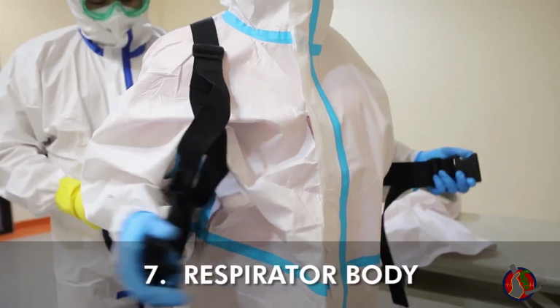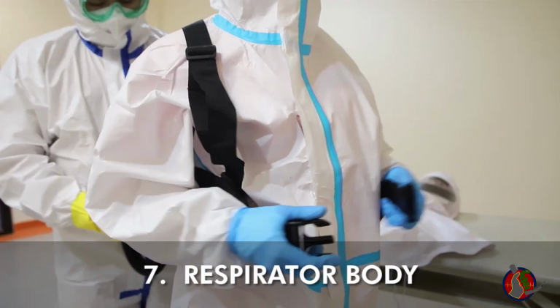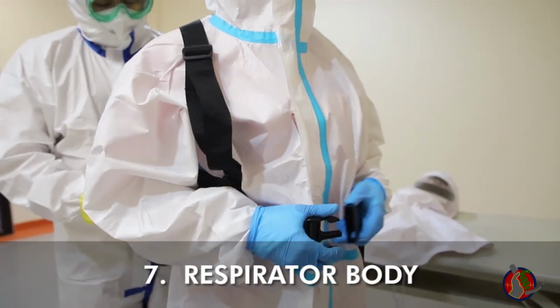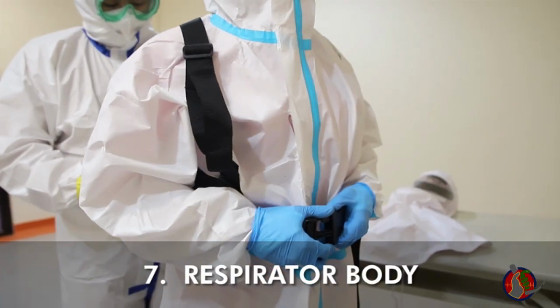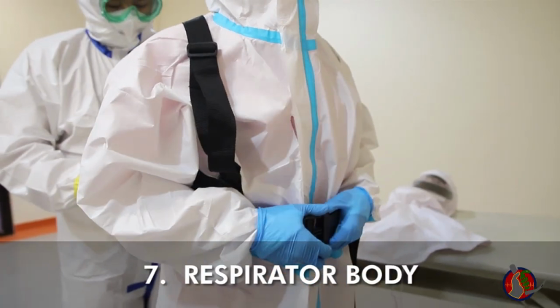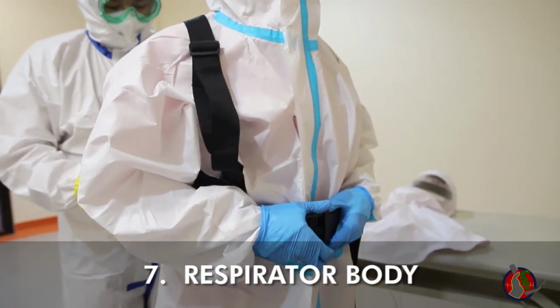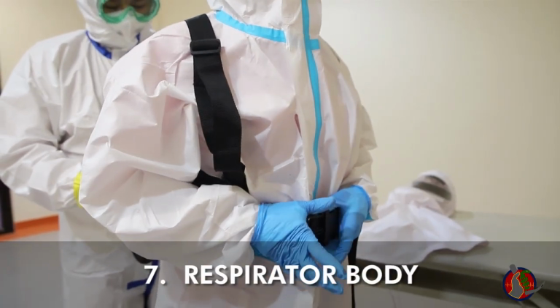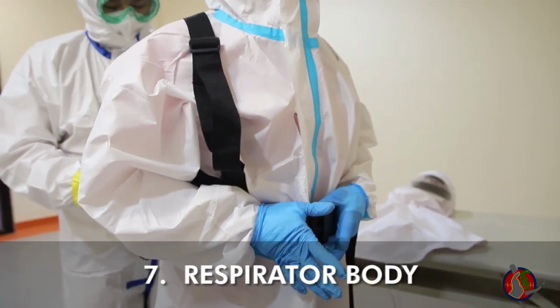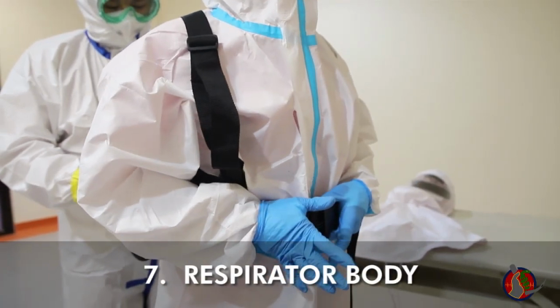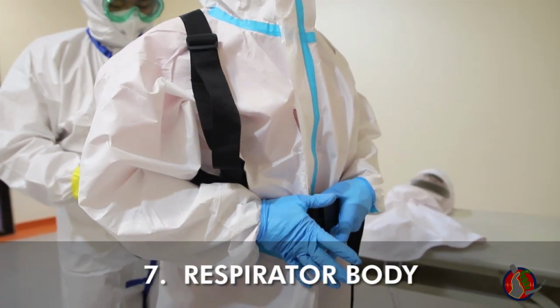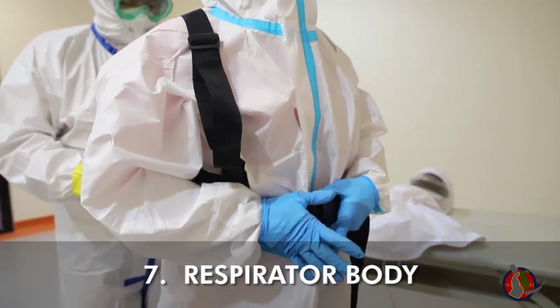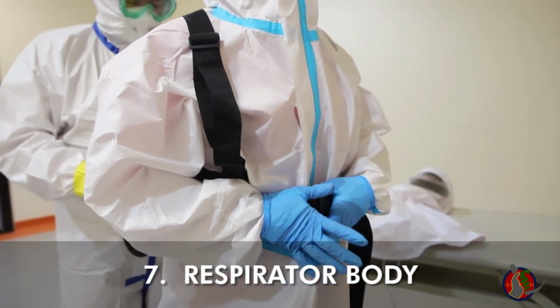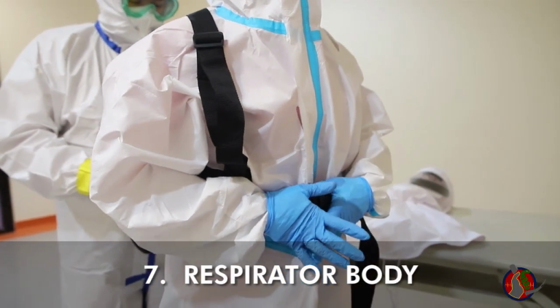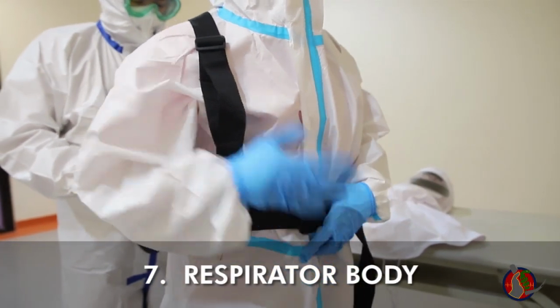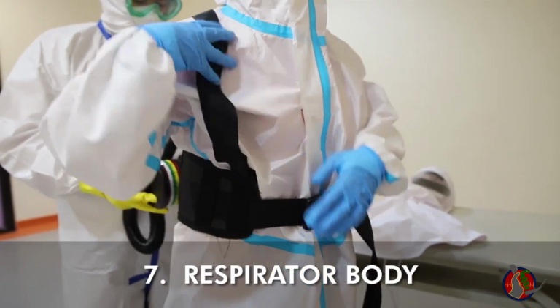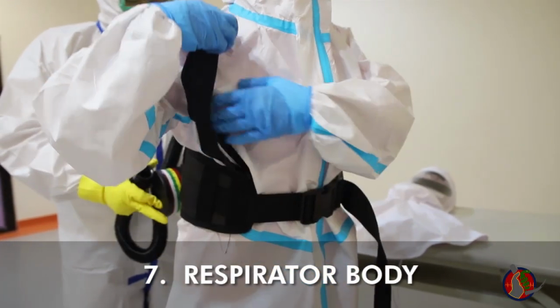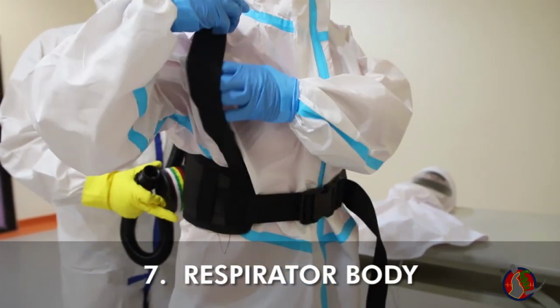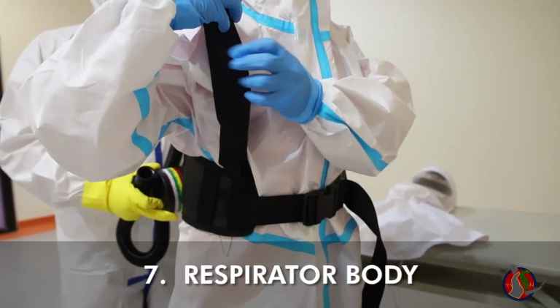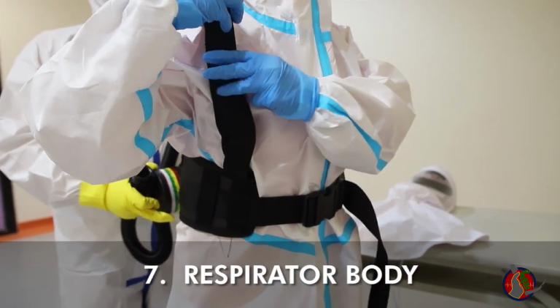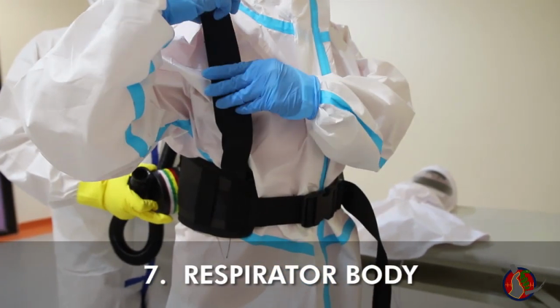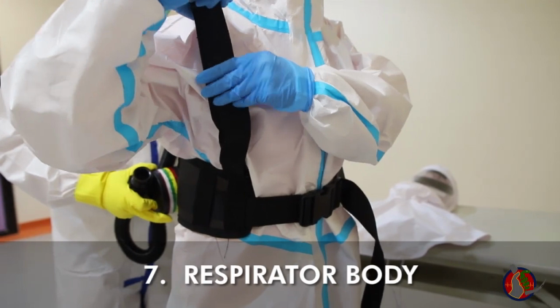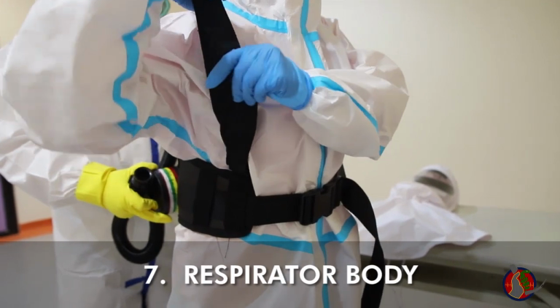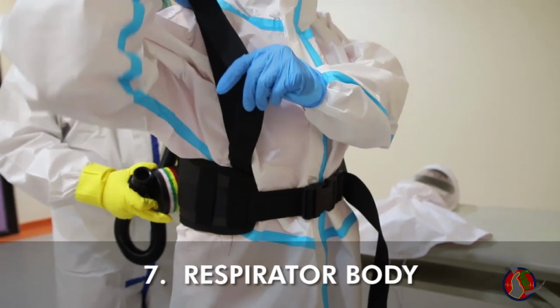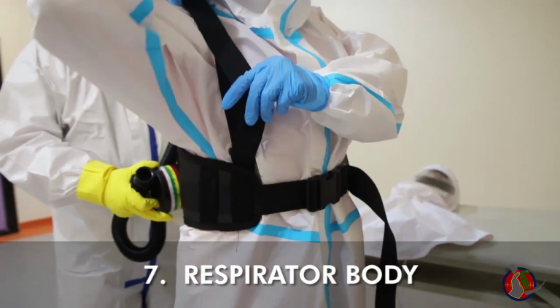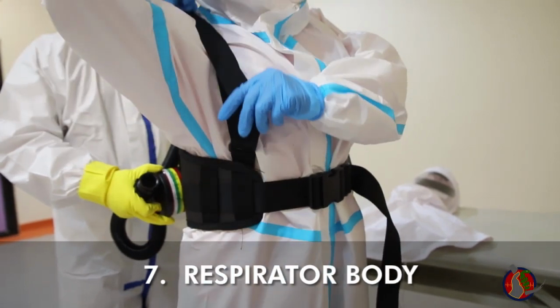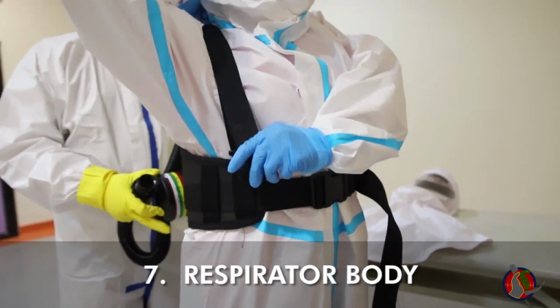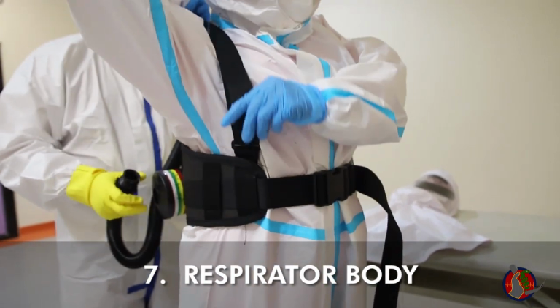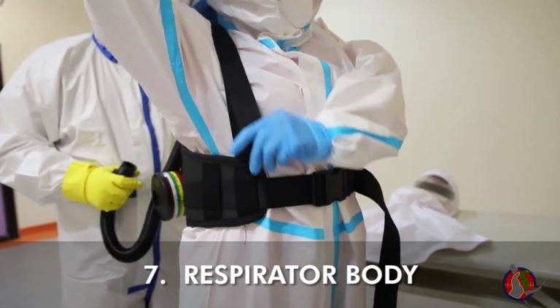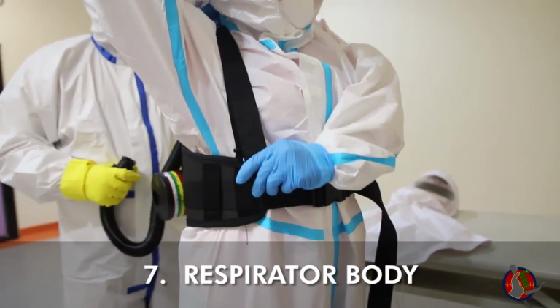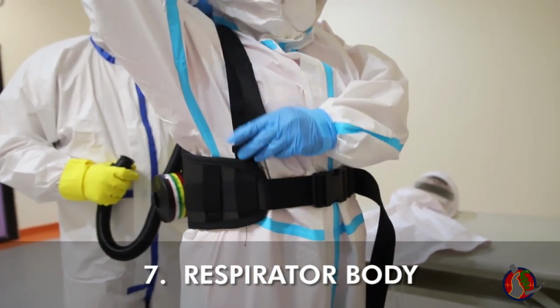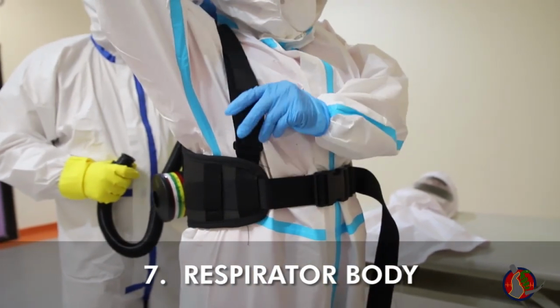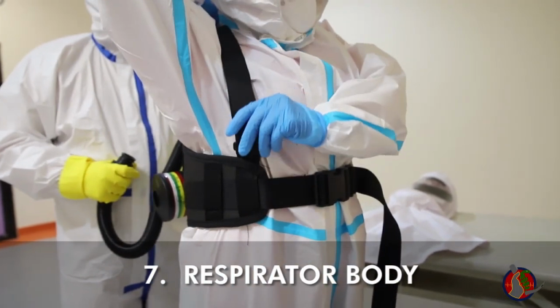Lock the clasp in place and adjust the straps to fit, so the machine rests on the small part of your back.